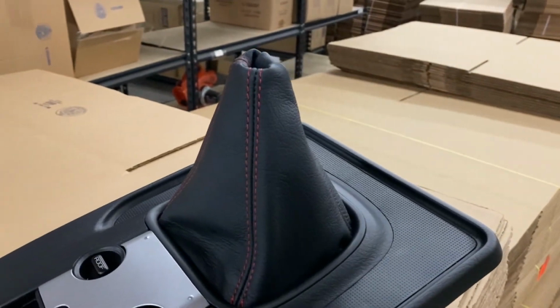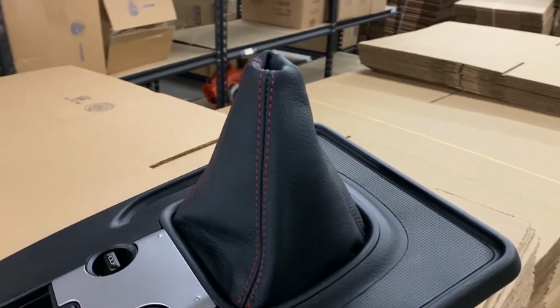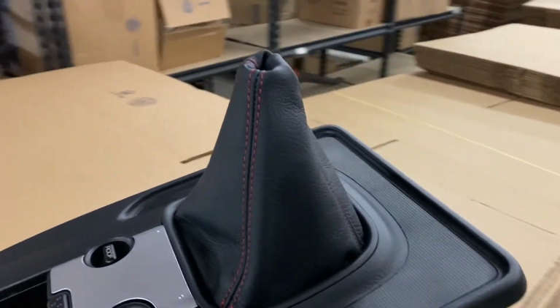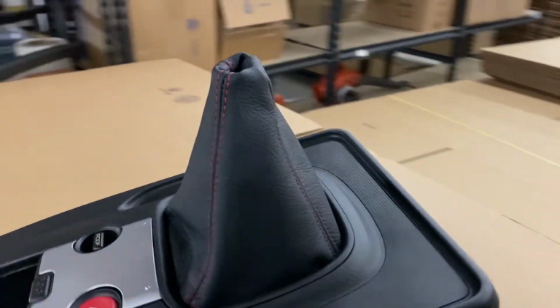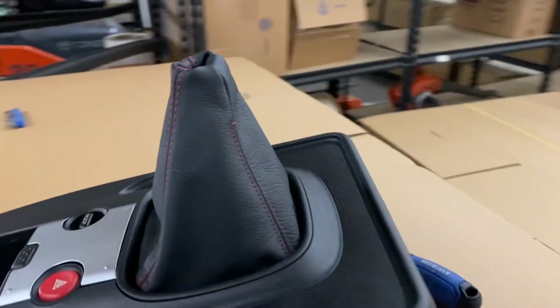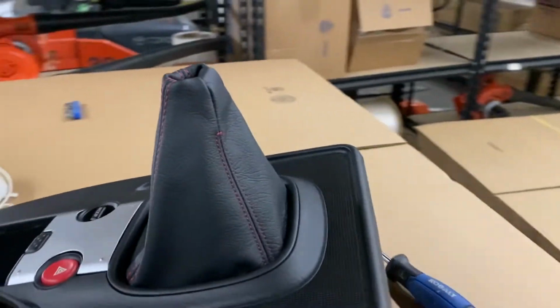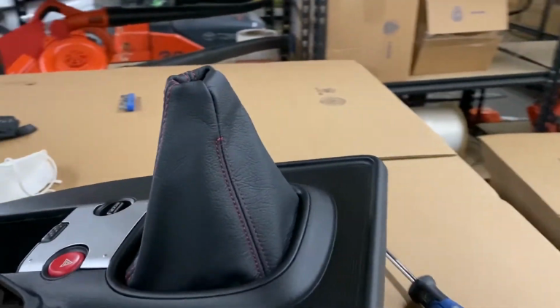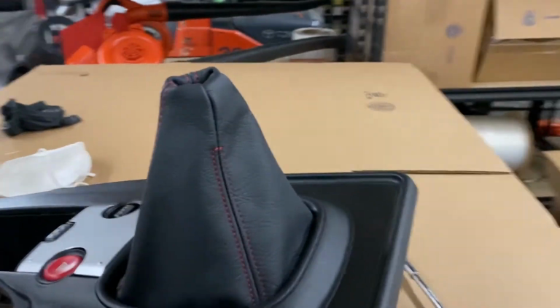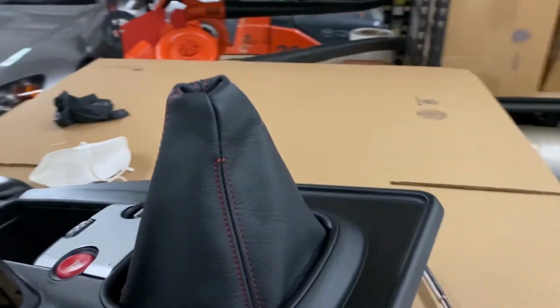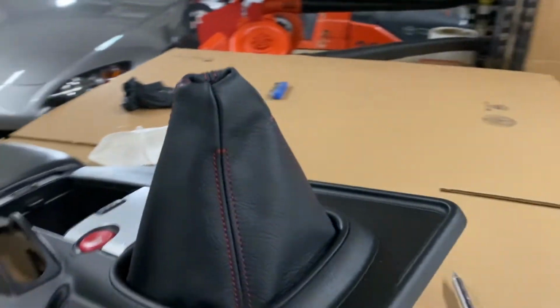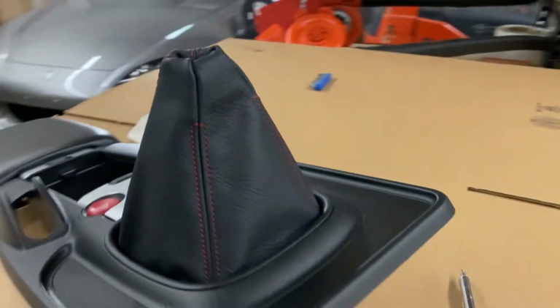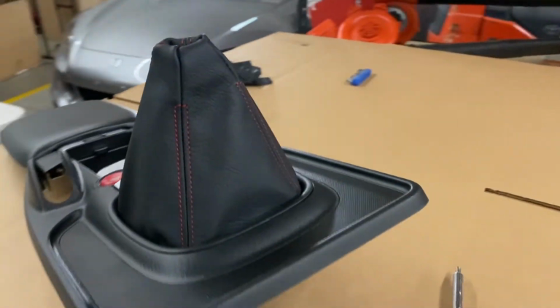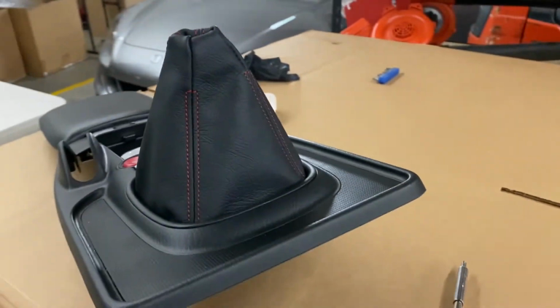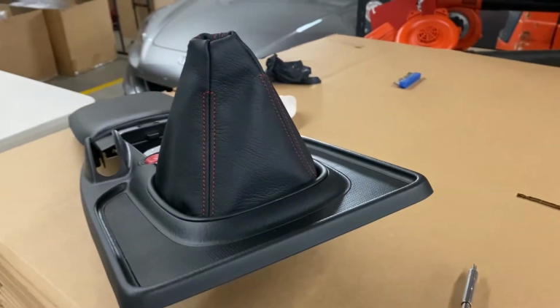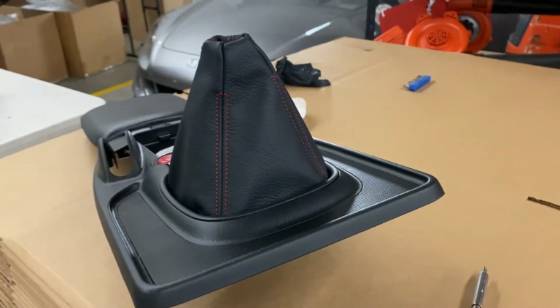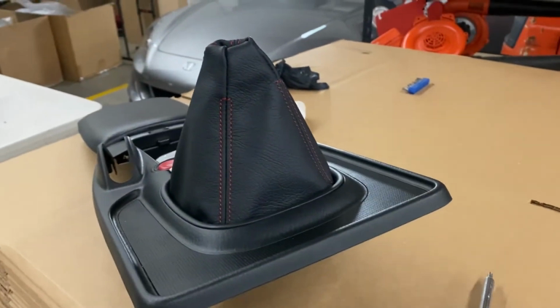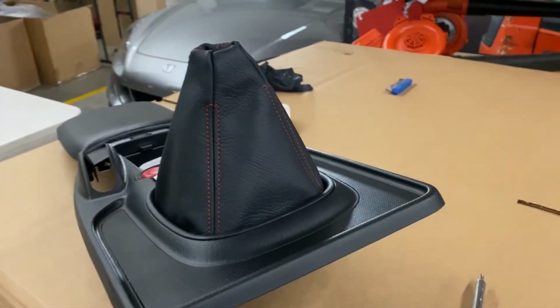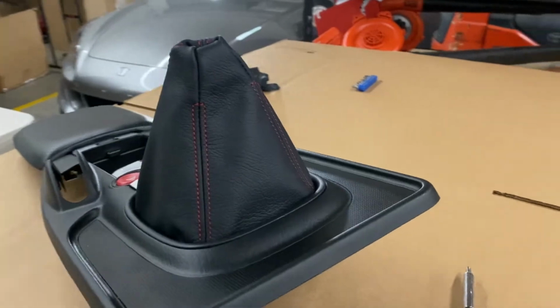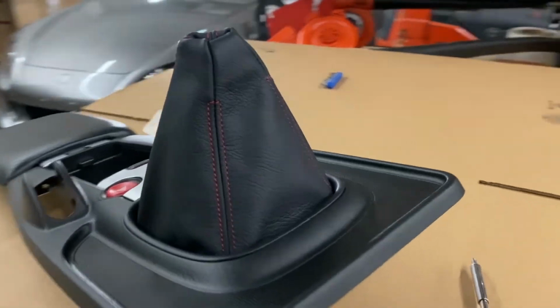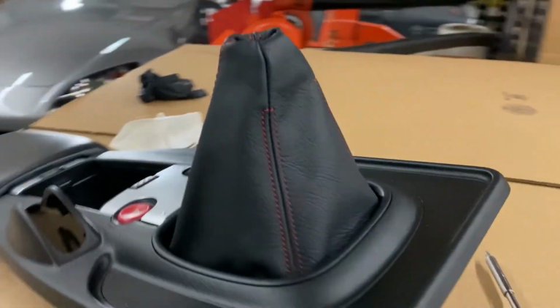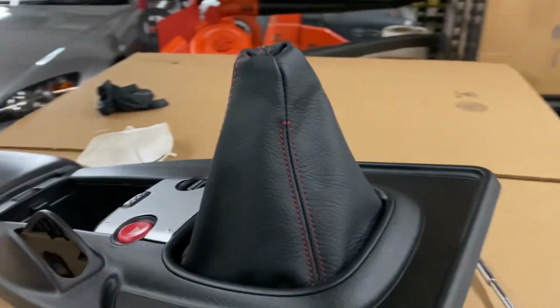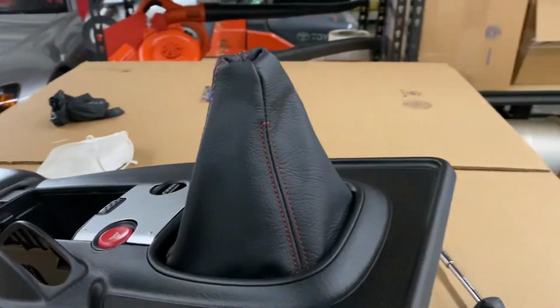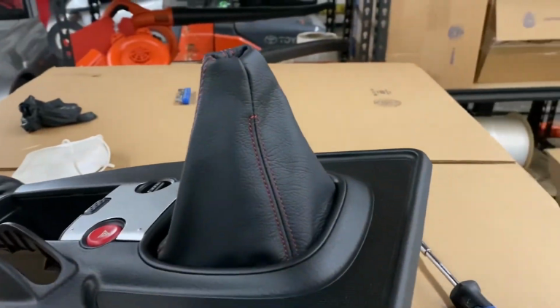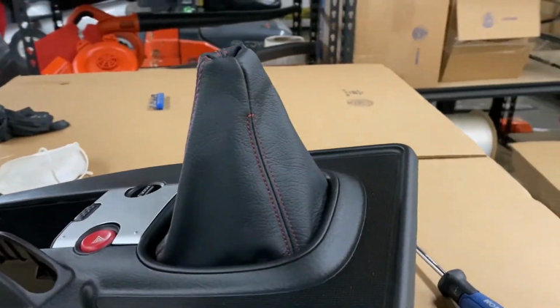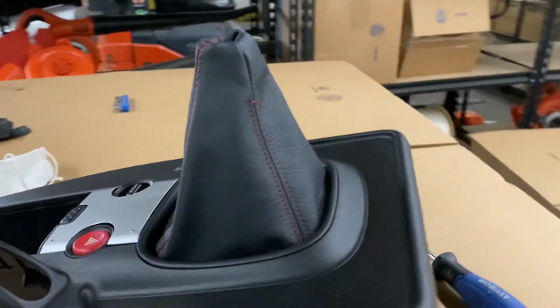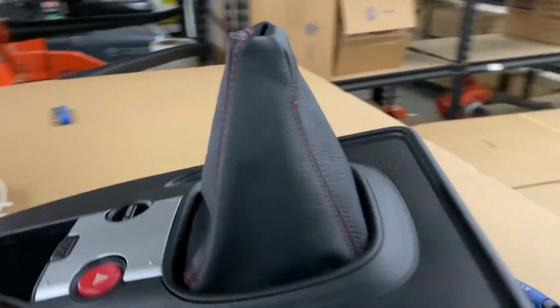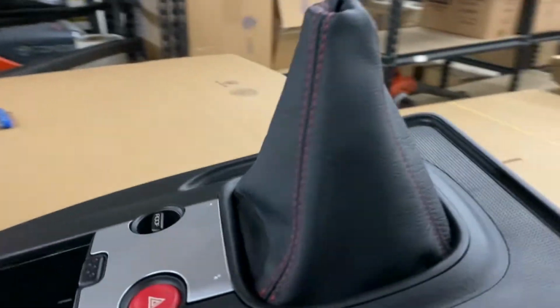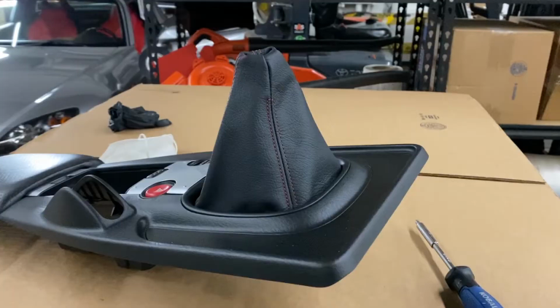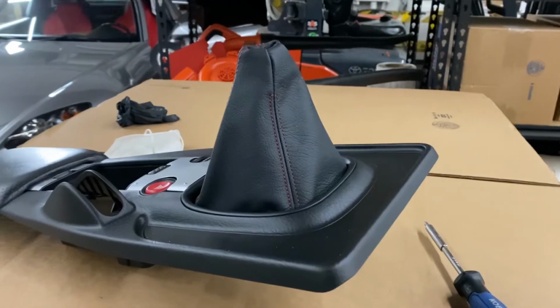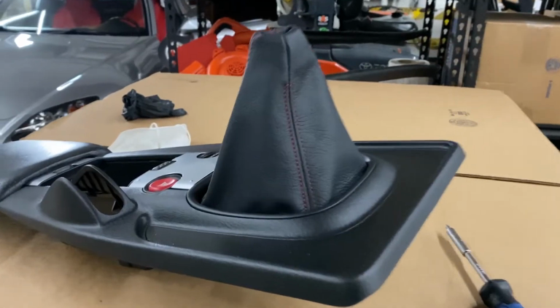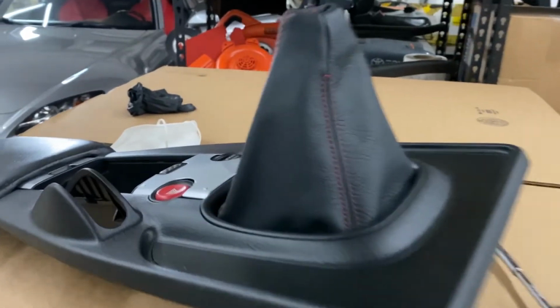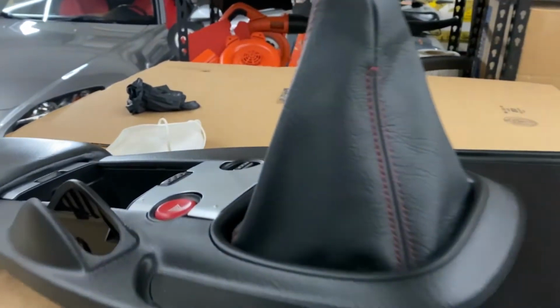For whatever reason, putting the new OEM shift boot back in ended up being what took the longest in this install. Anyway, it looks great so I'm not mad at it.